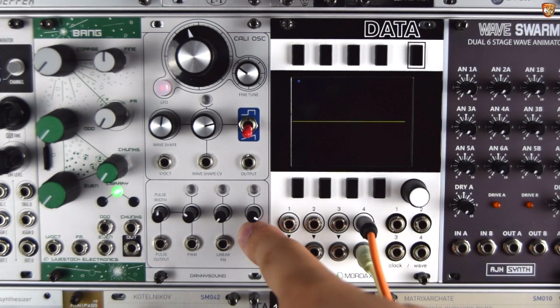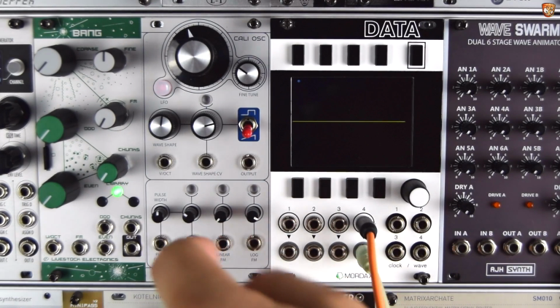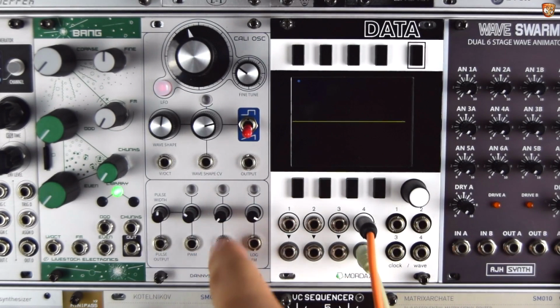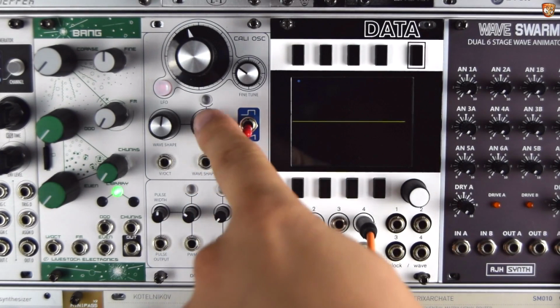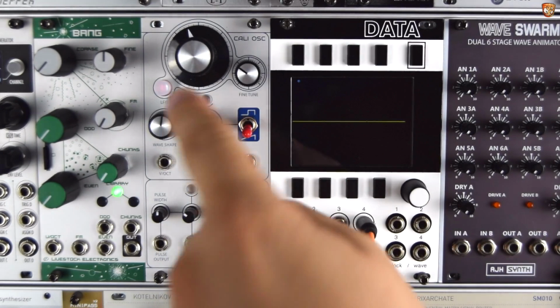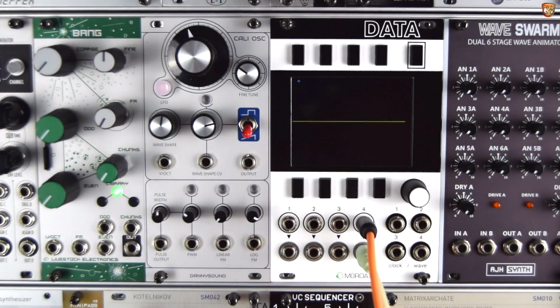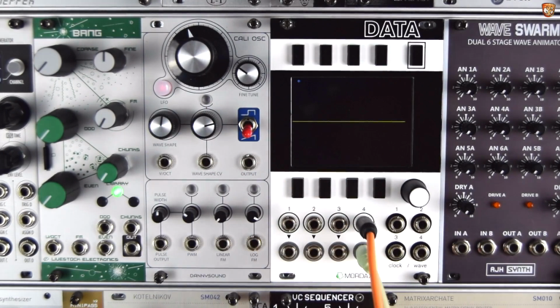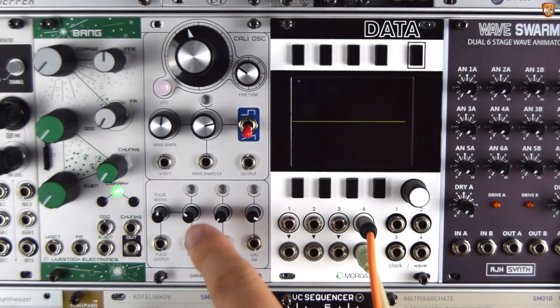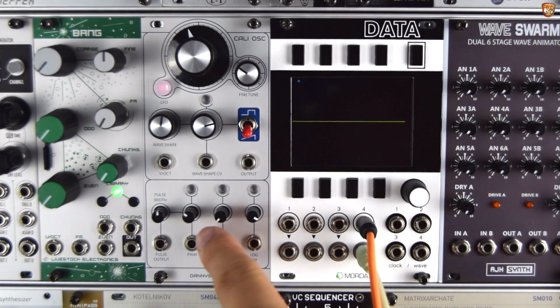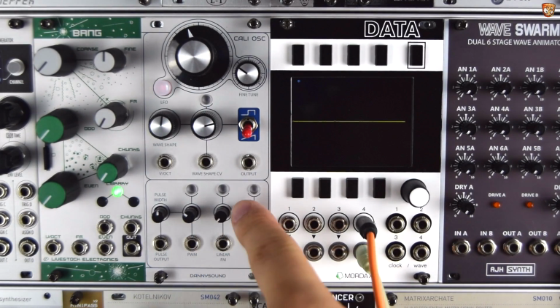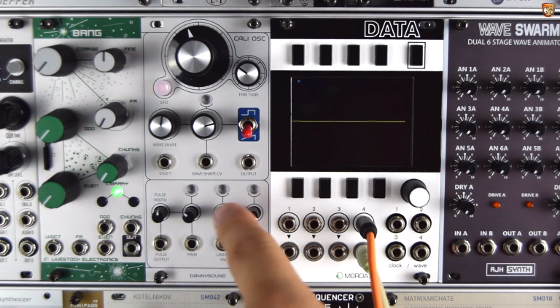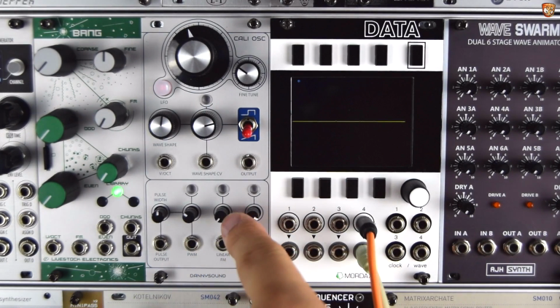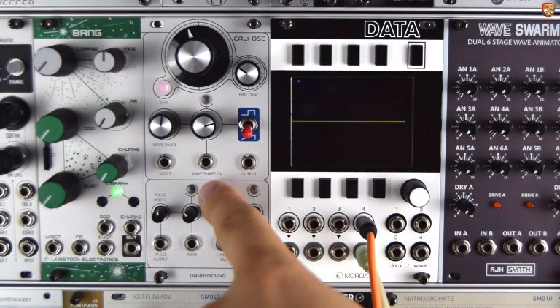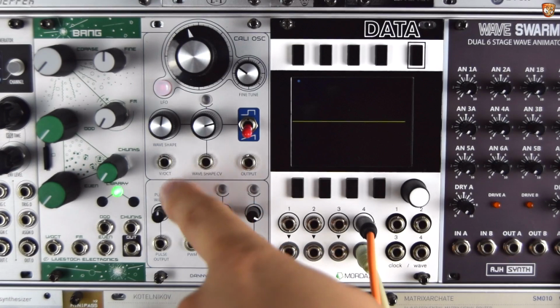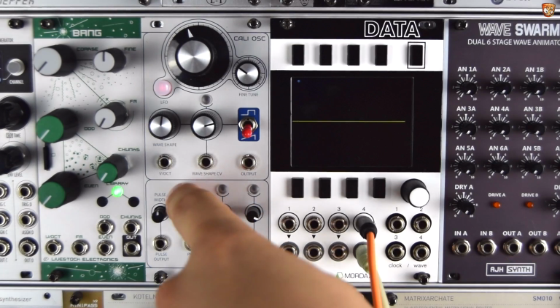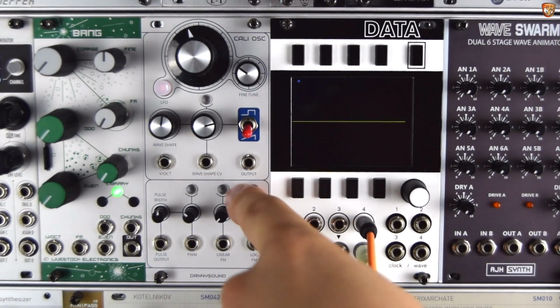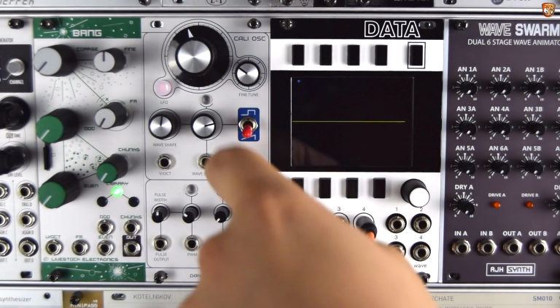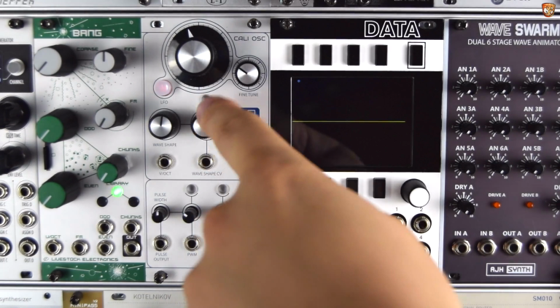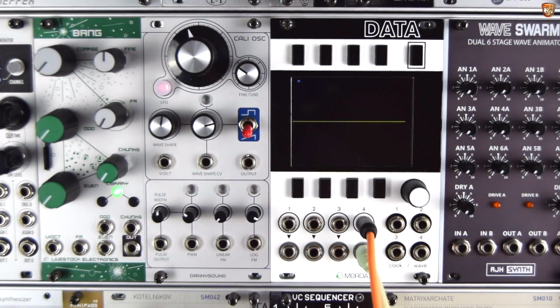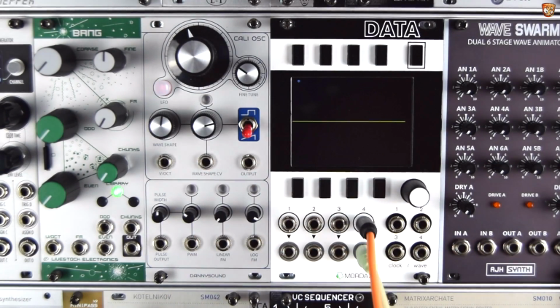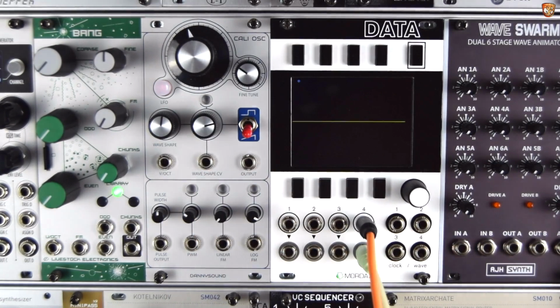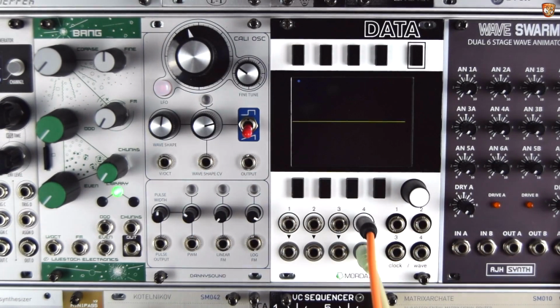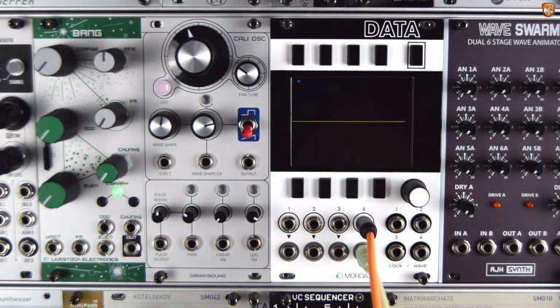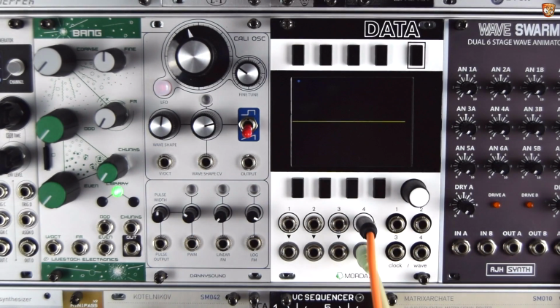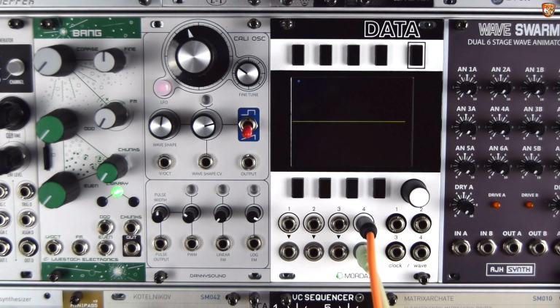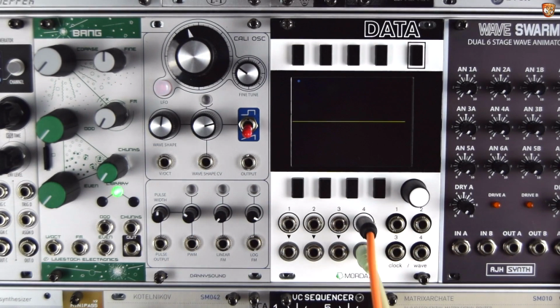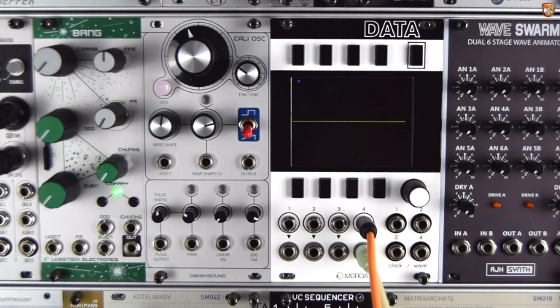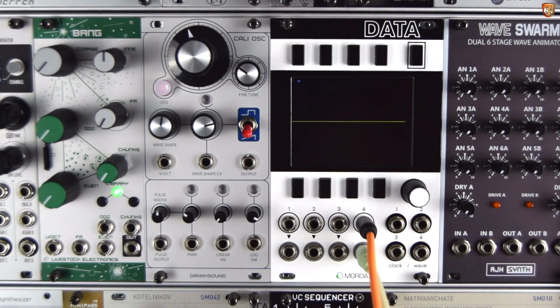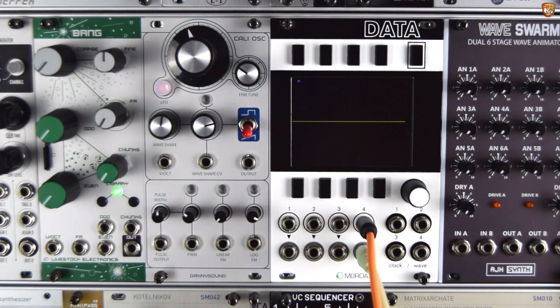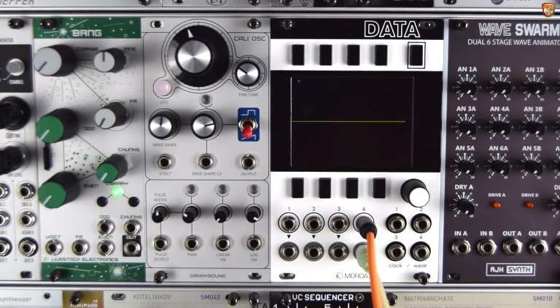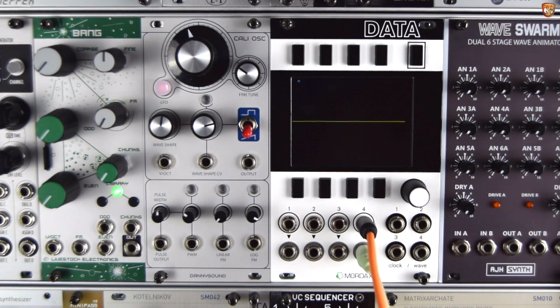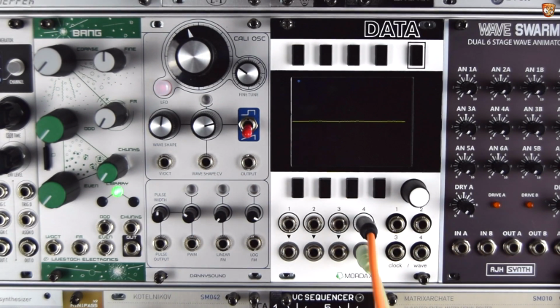PWM, wave shape CV in, and the FM all have LEDs to show us the activity on those inputs as well, which is really useful.